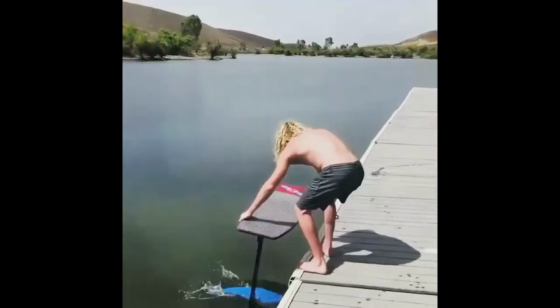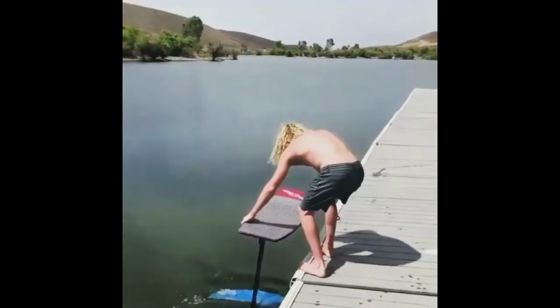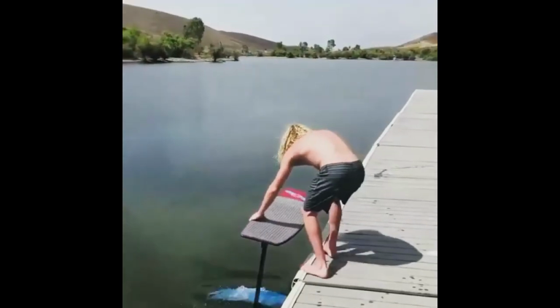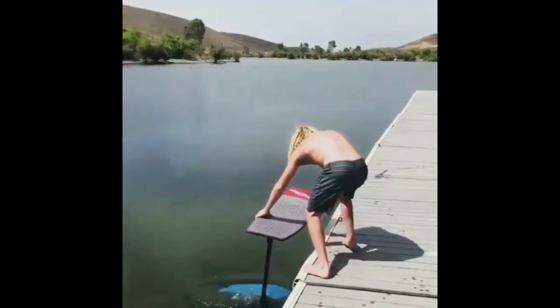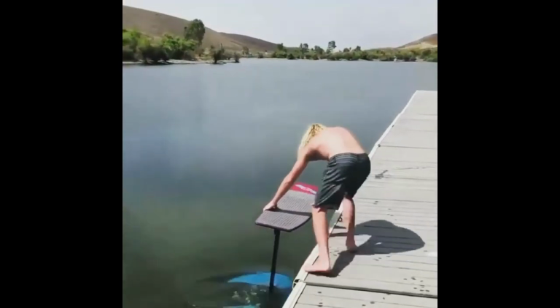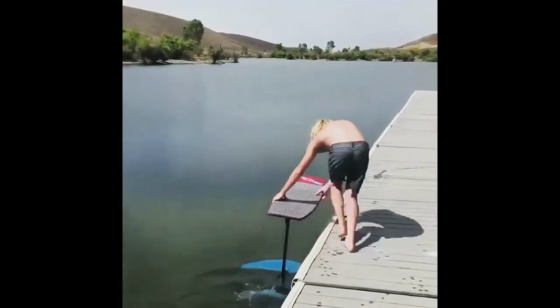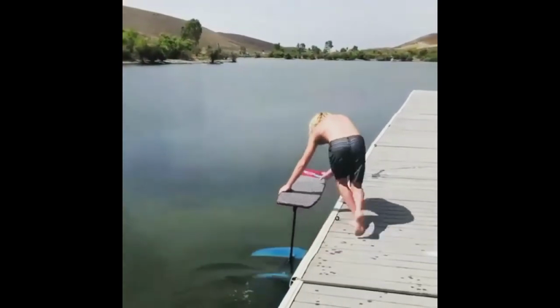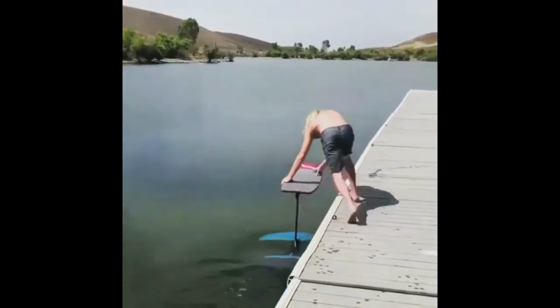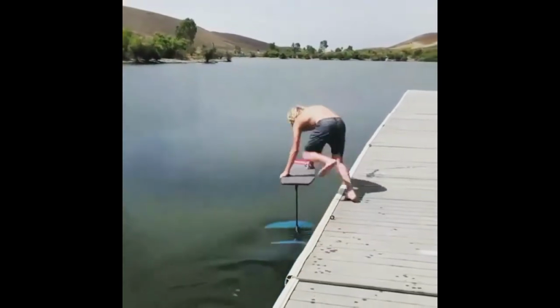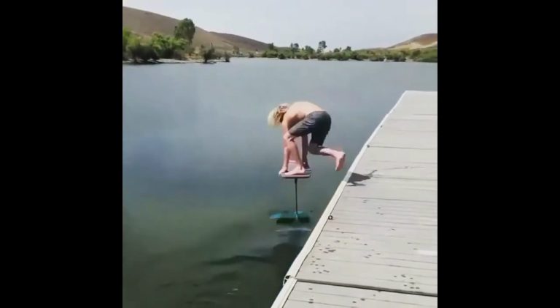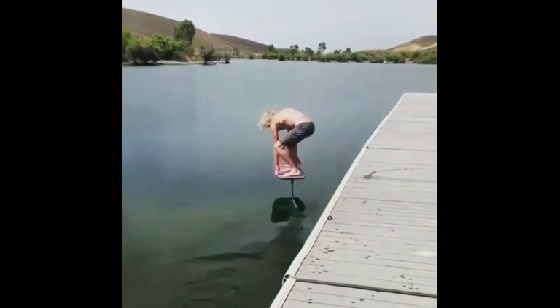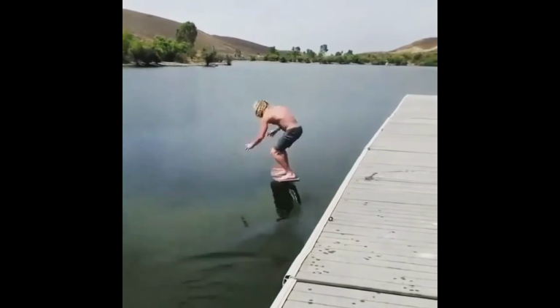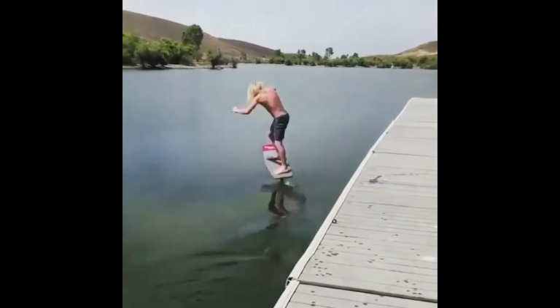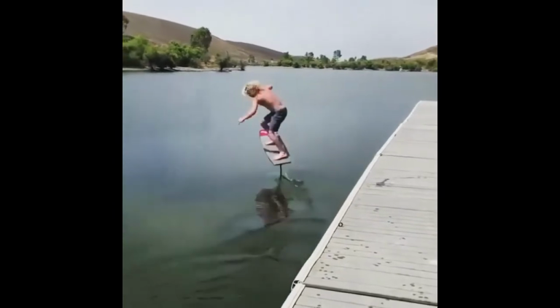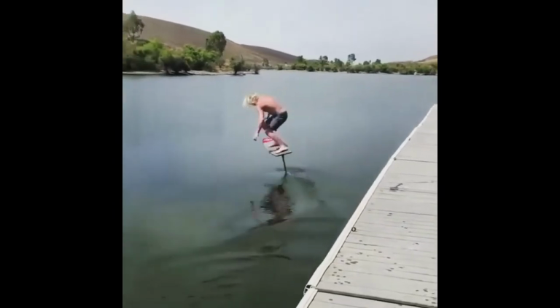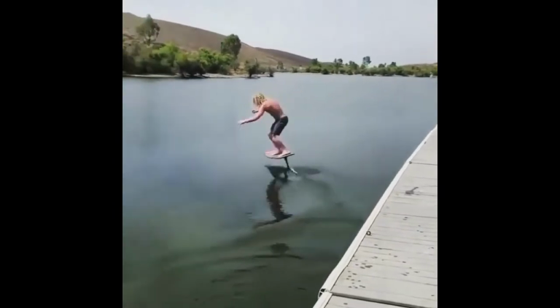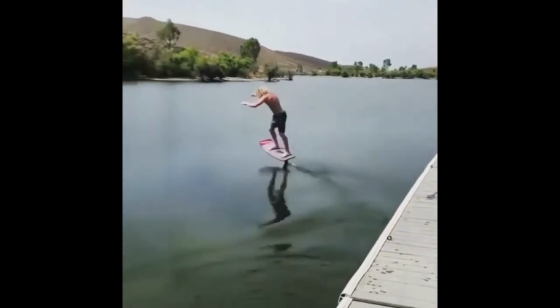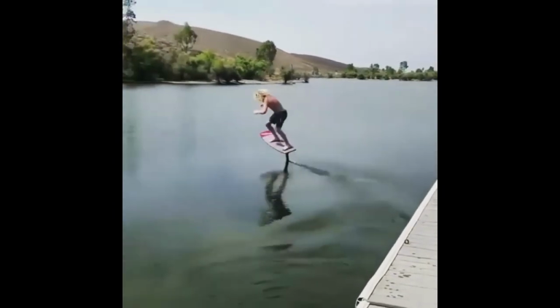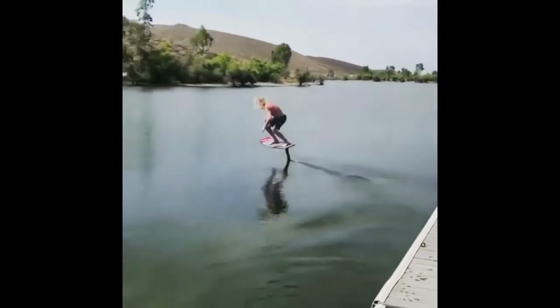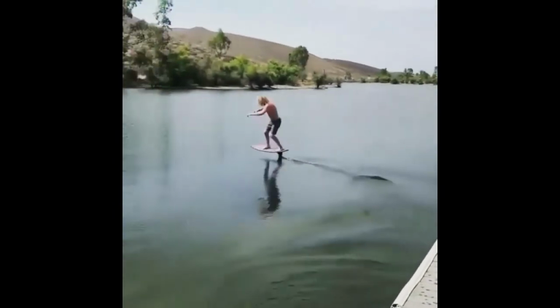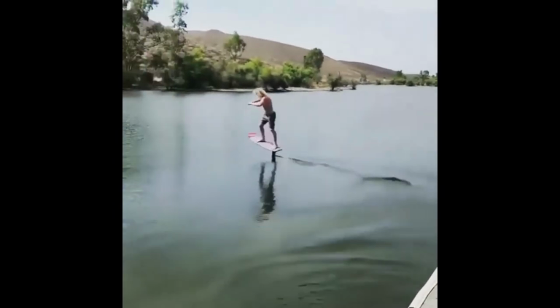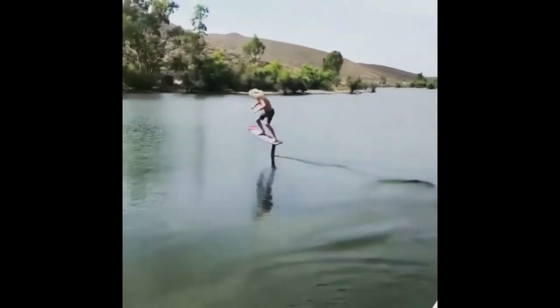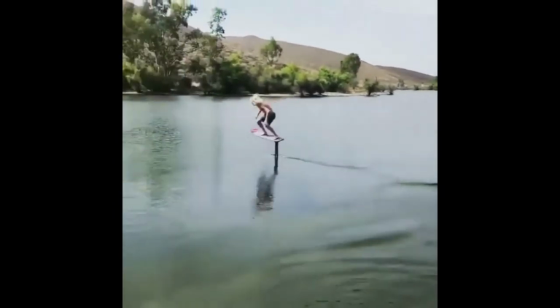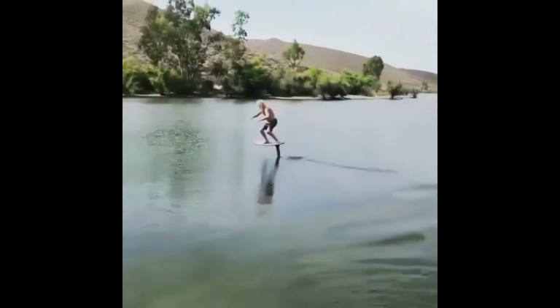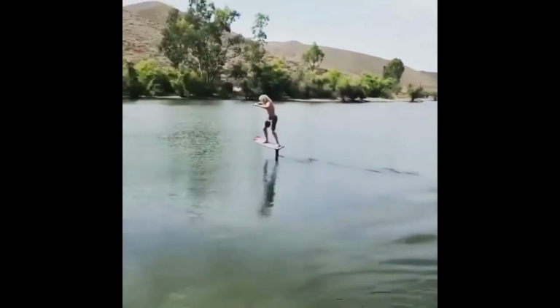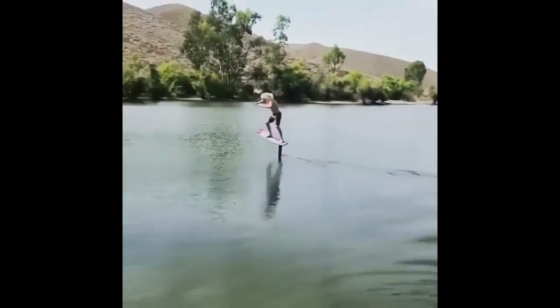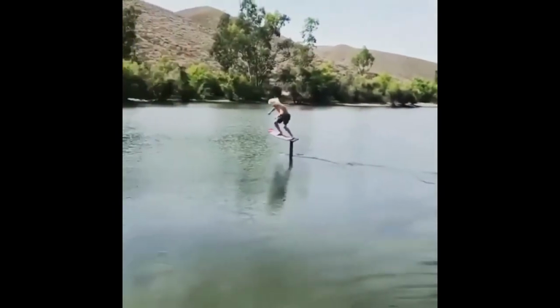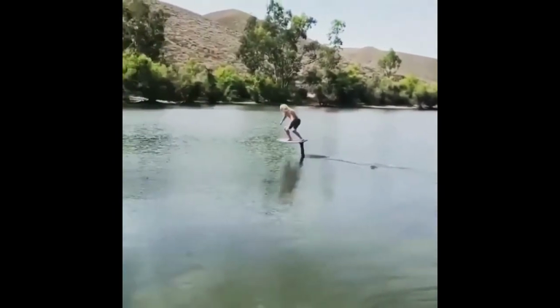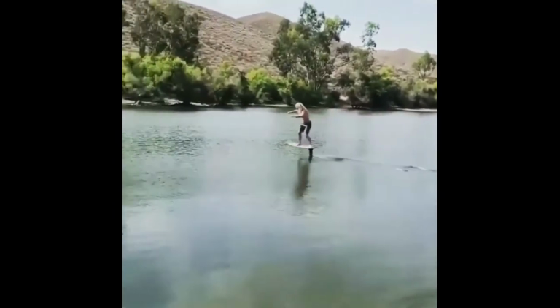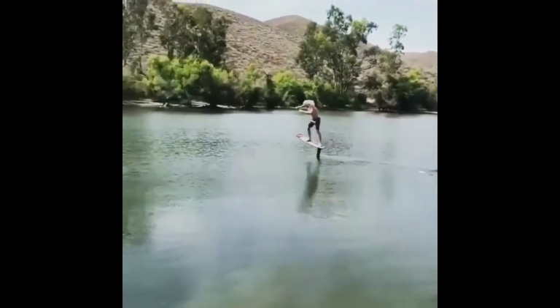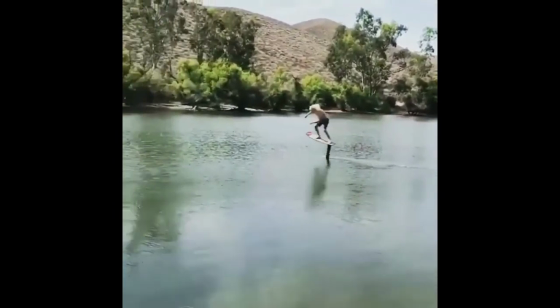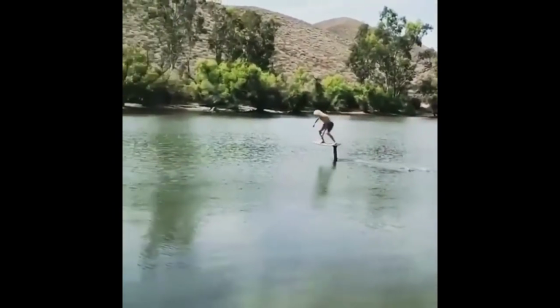This guy designed a water skateboard converting vertical energy to slide on water.